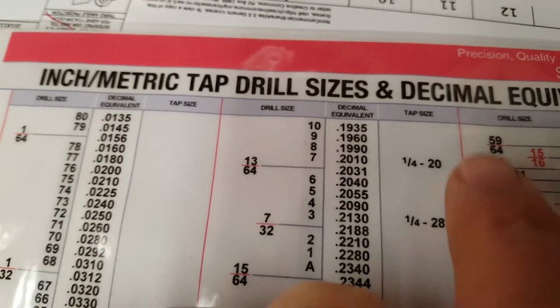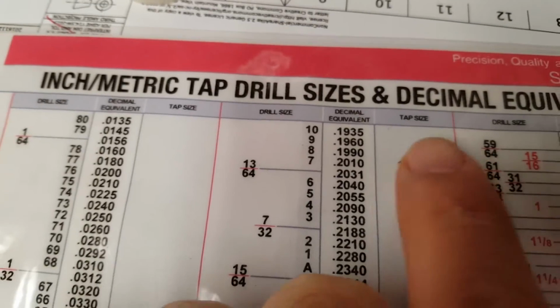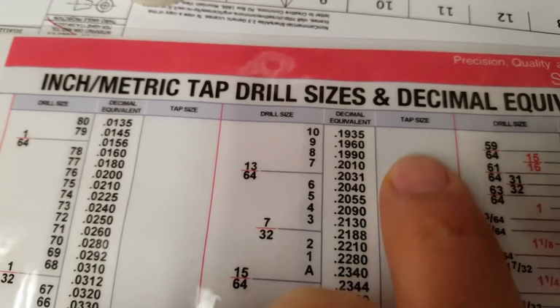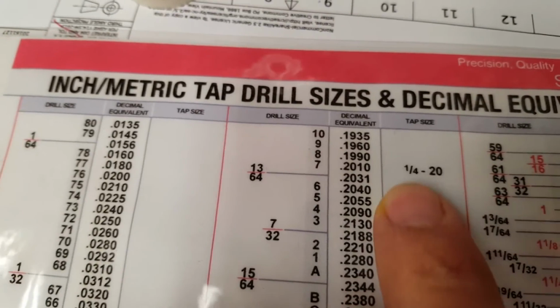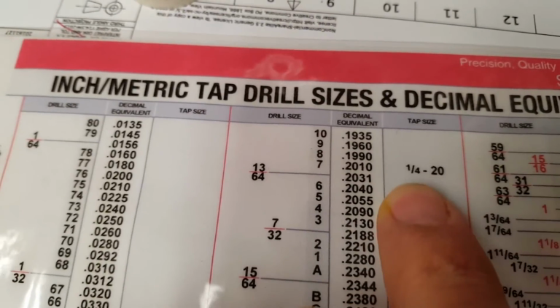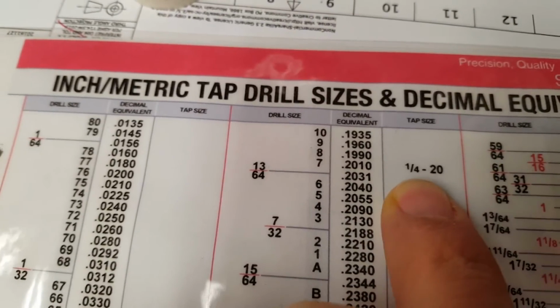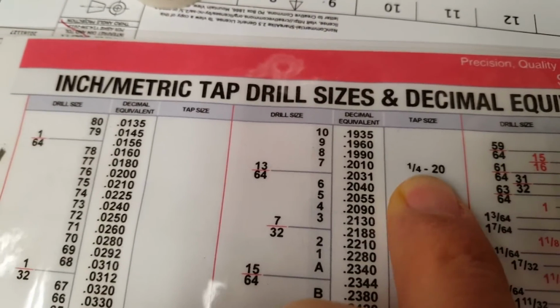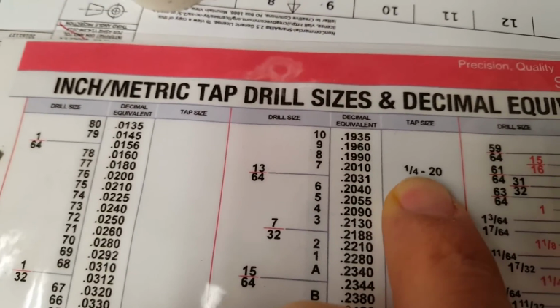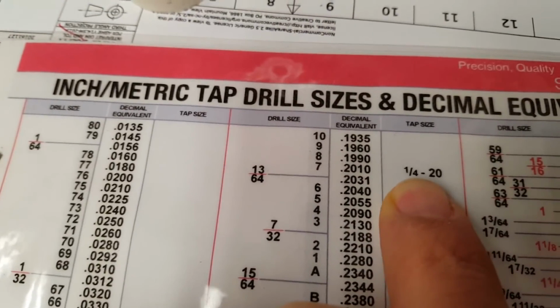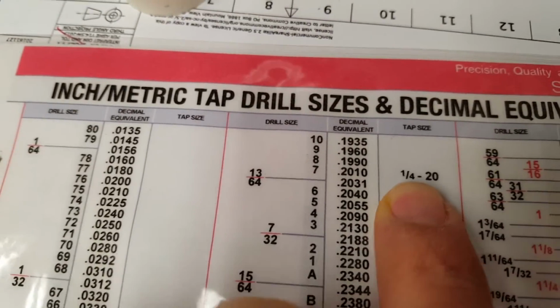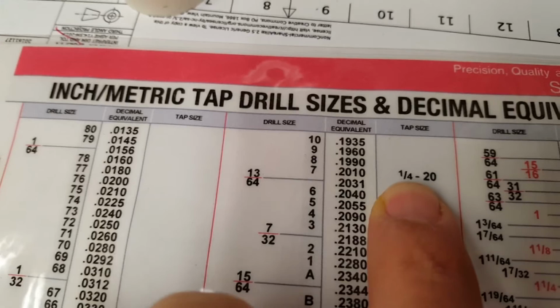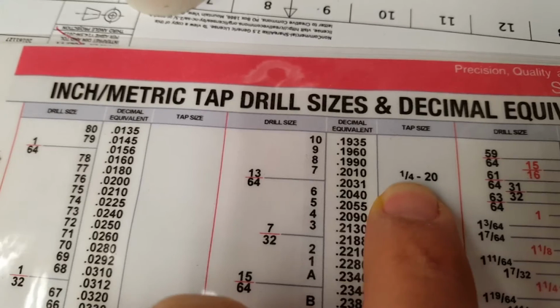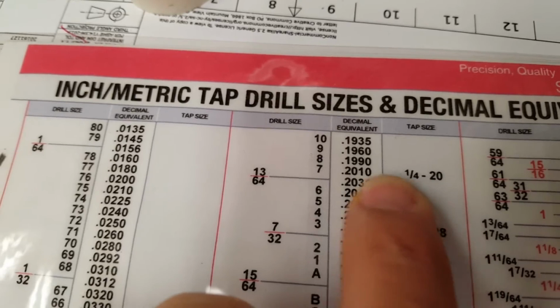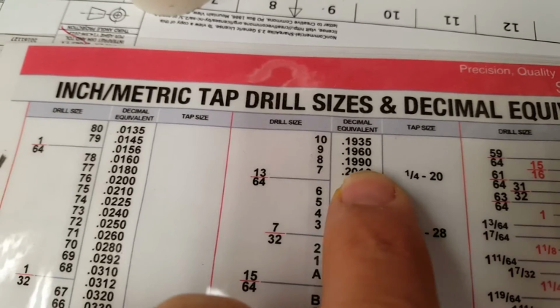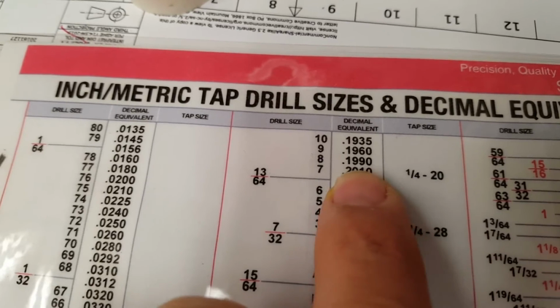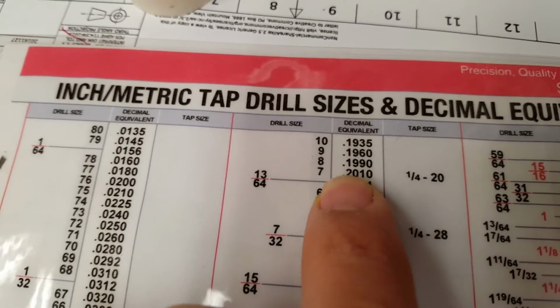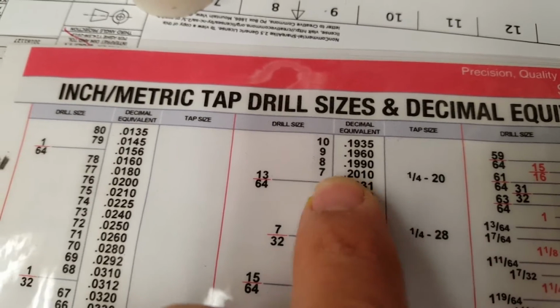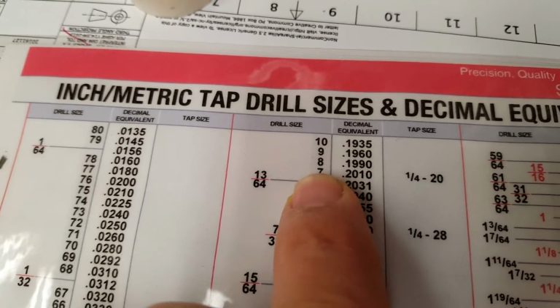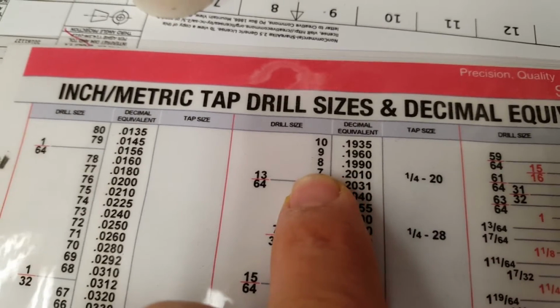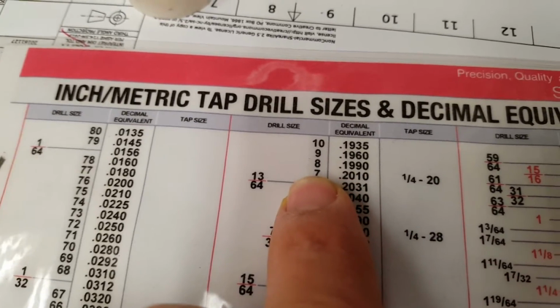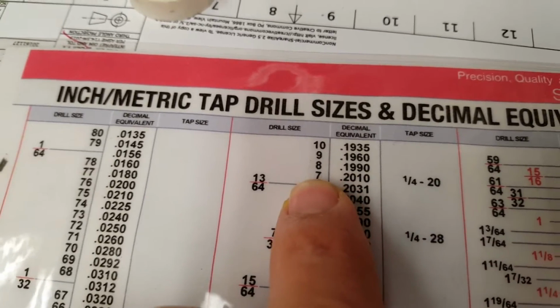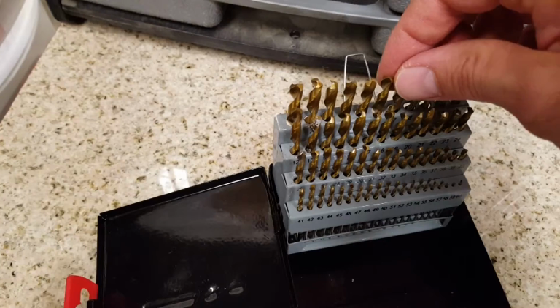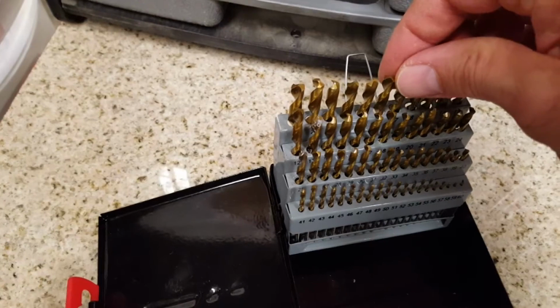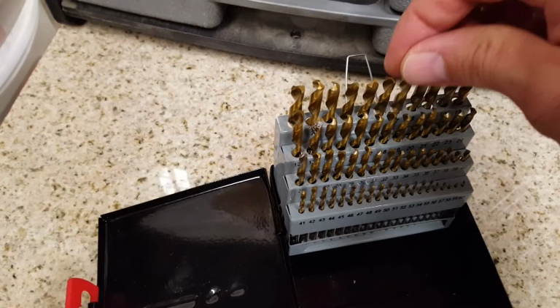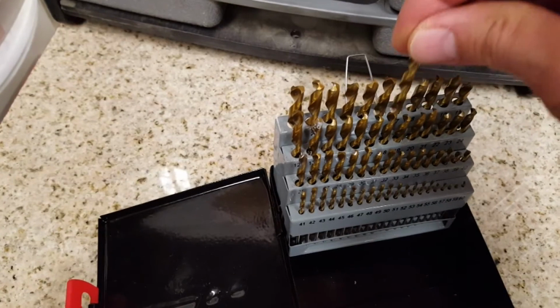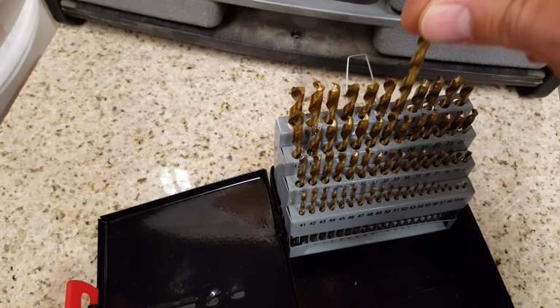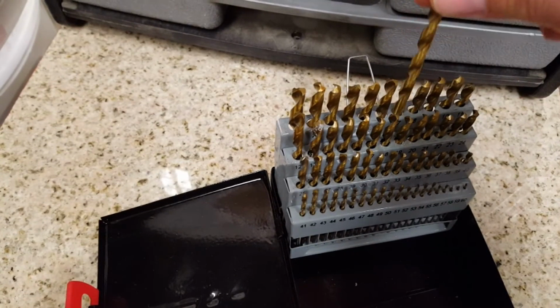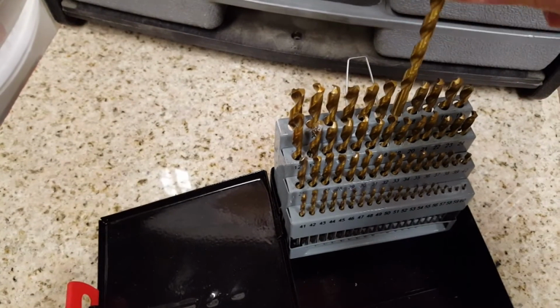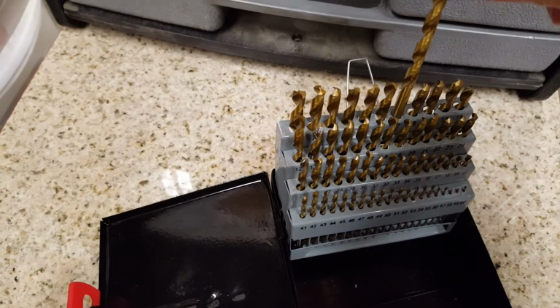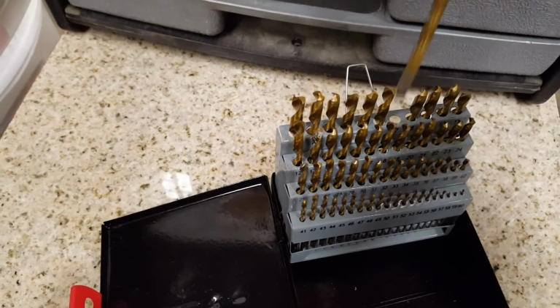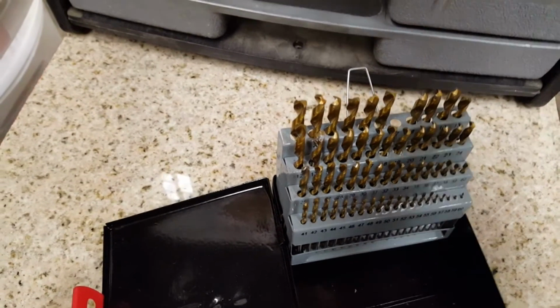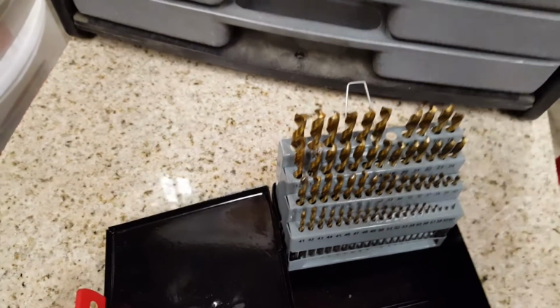1. Use the right tap drill size from the drill chart. See the video description for a link.